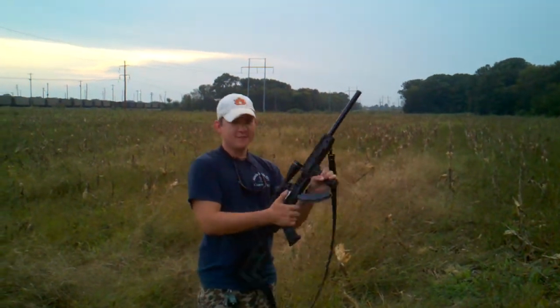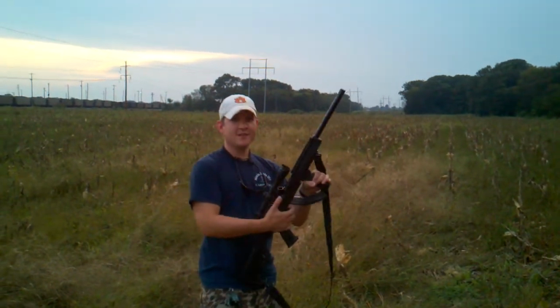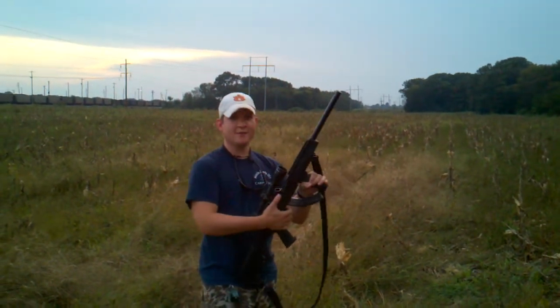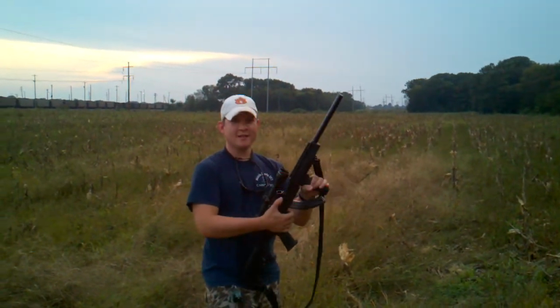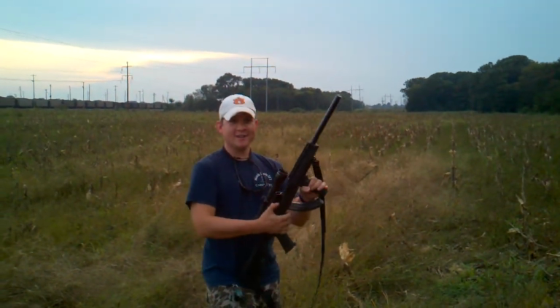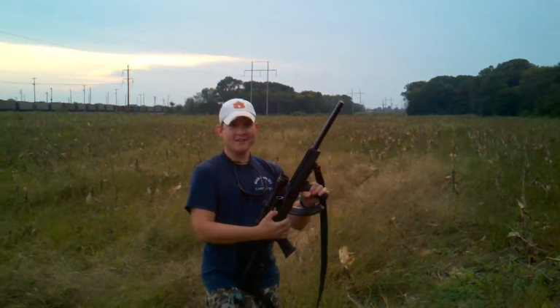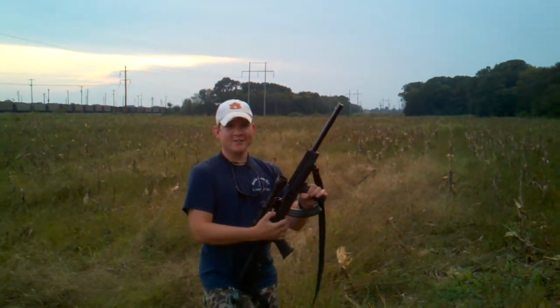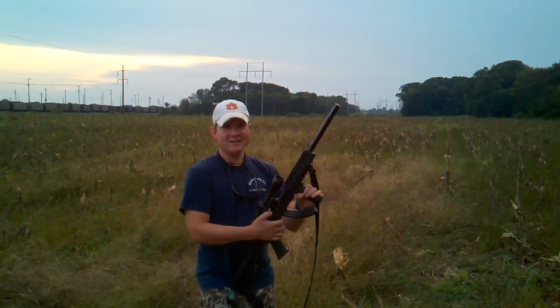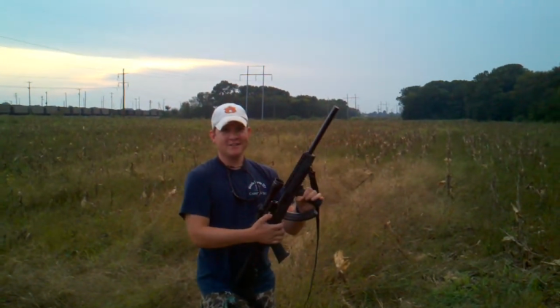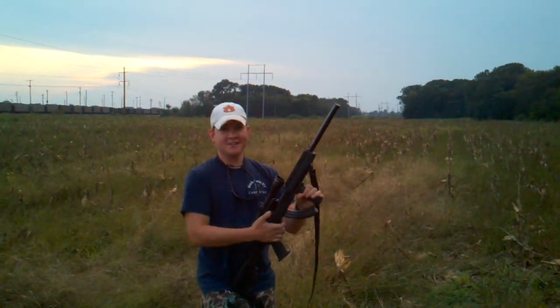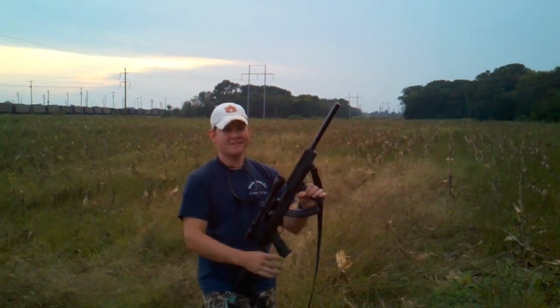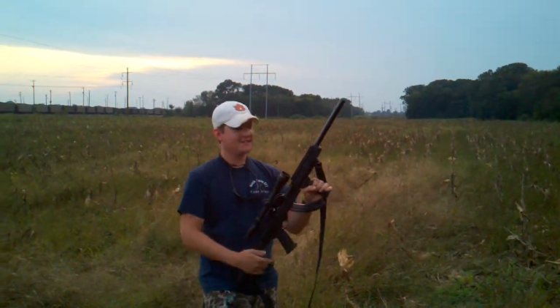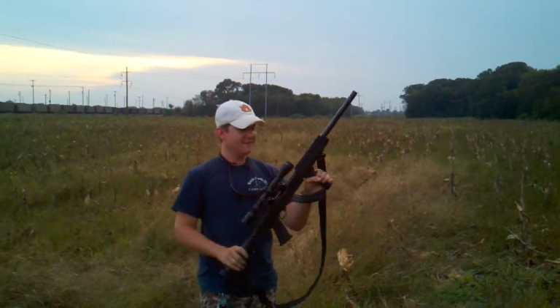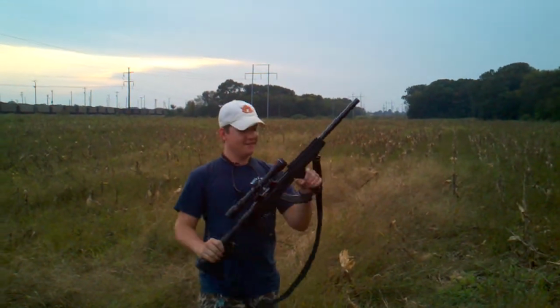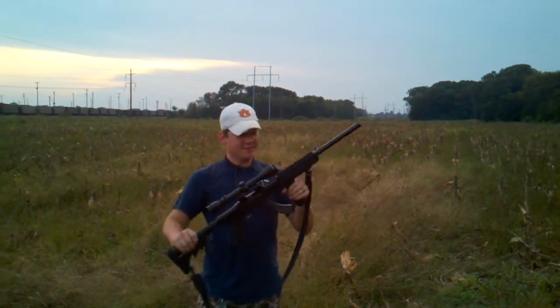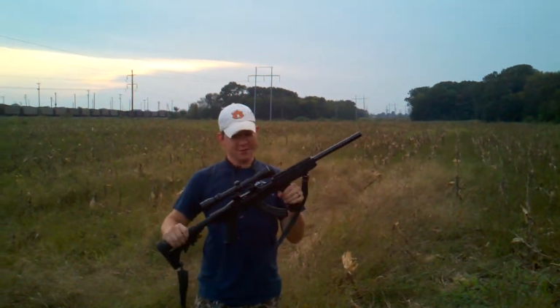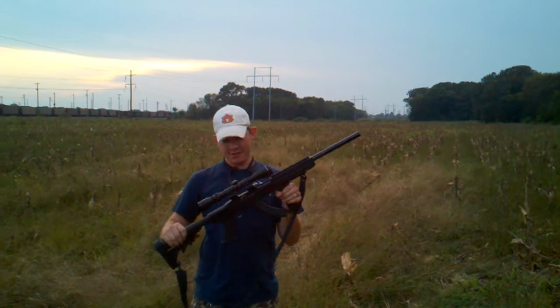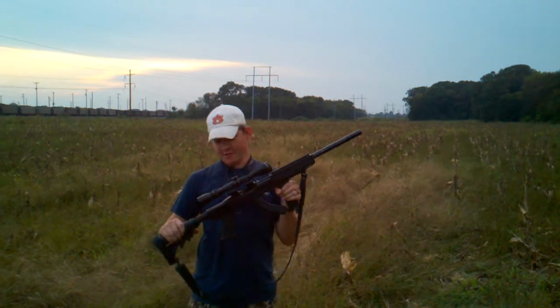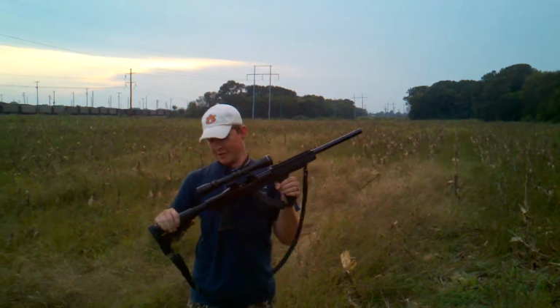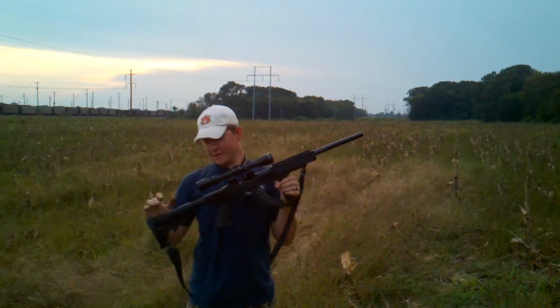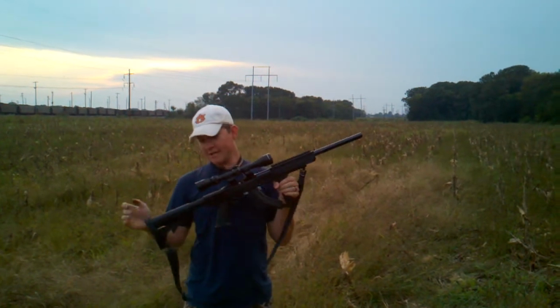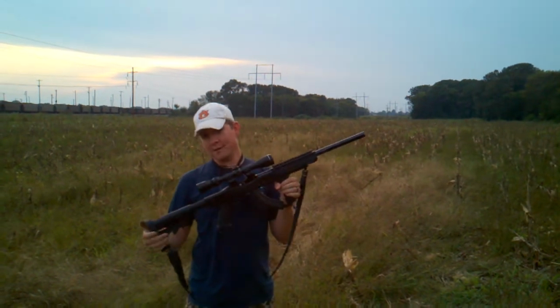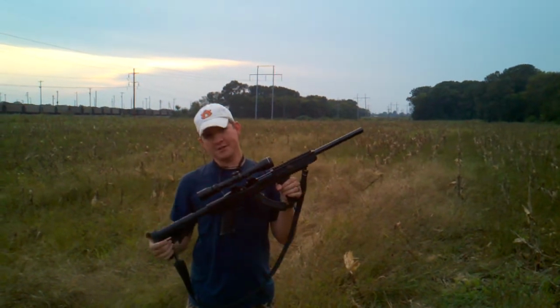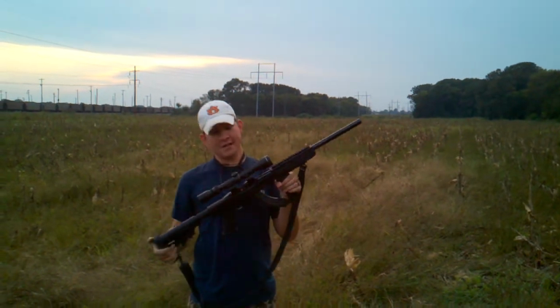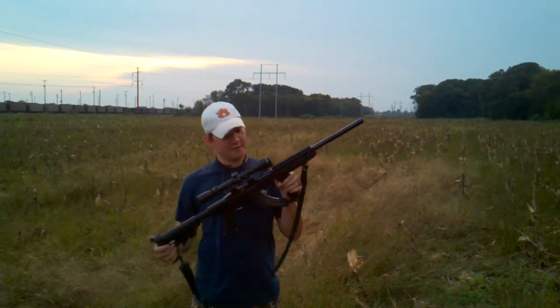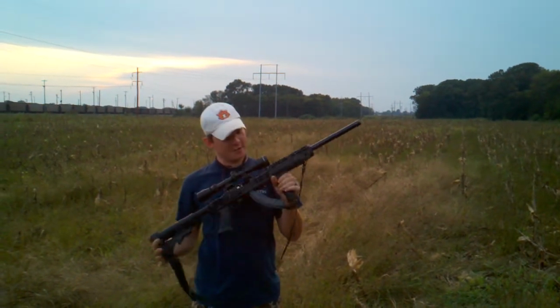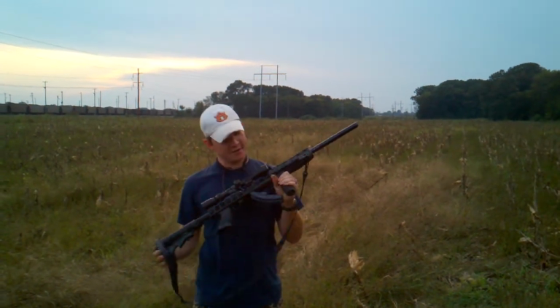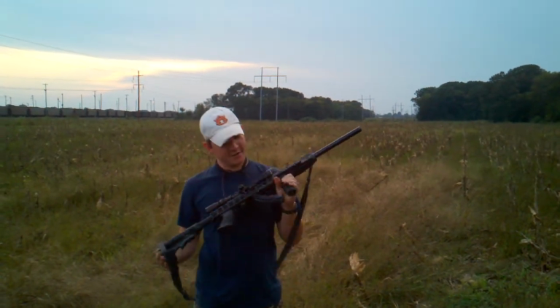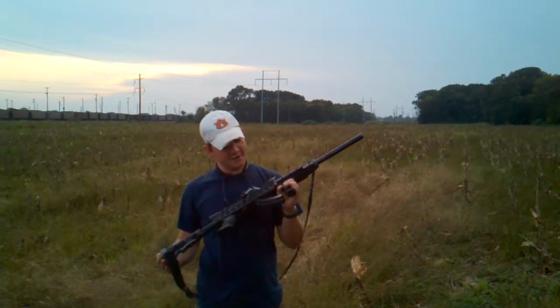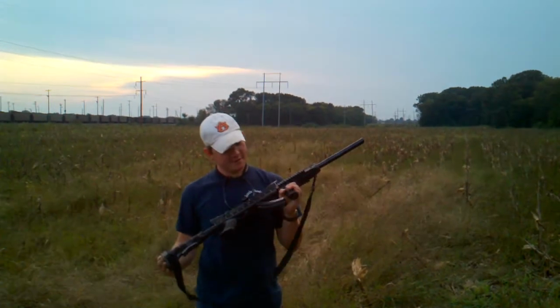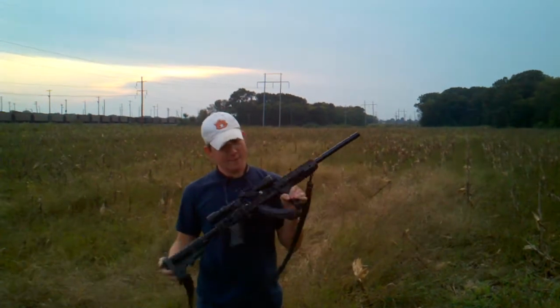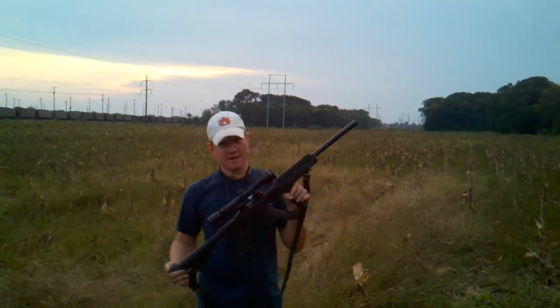25 rounds flawlessly. Ruger 10-22, TAPCO stock, Butler Creek Magazine.